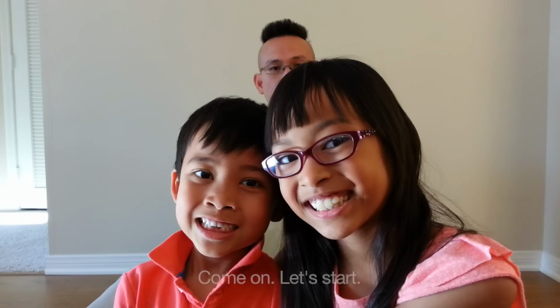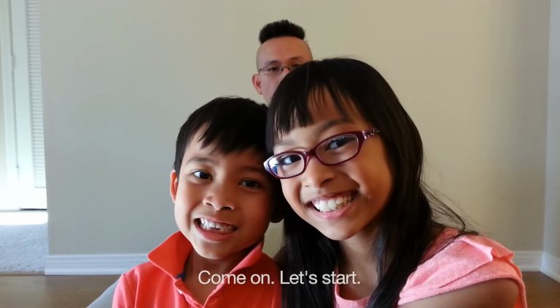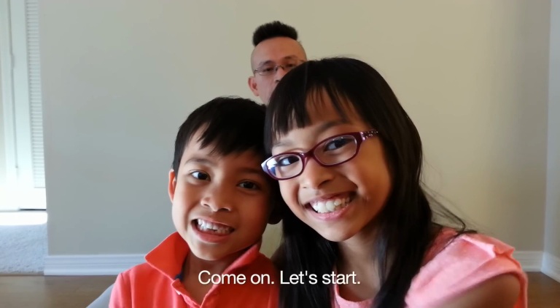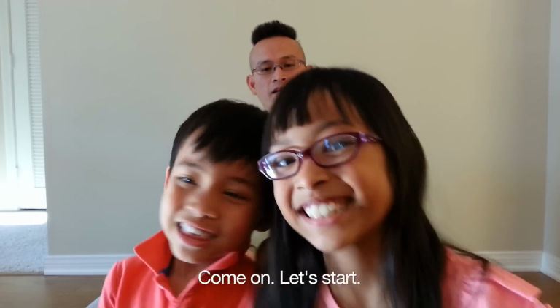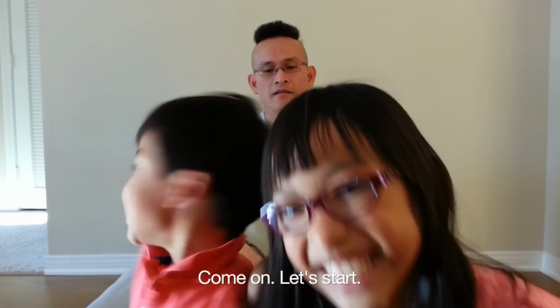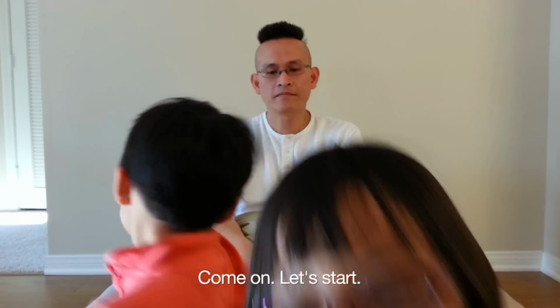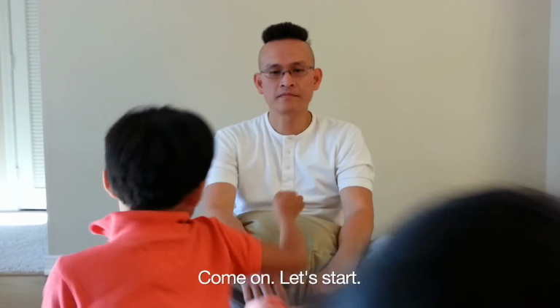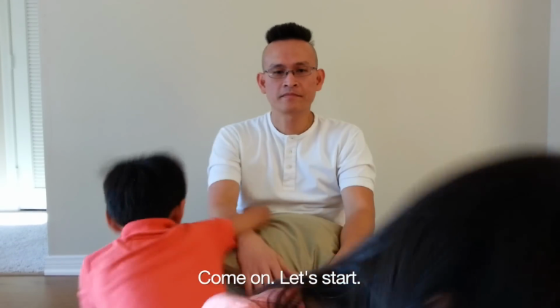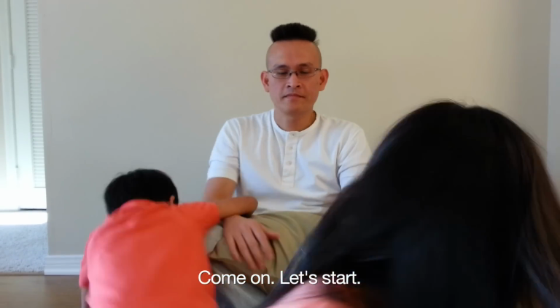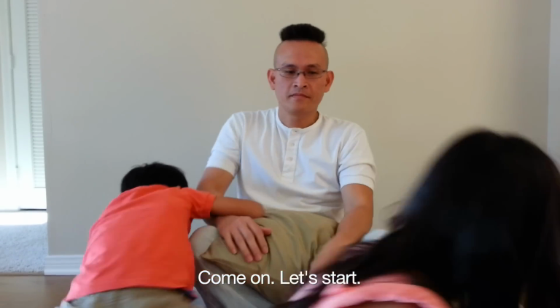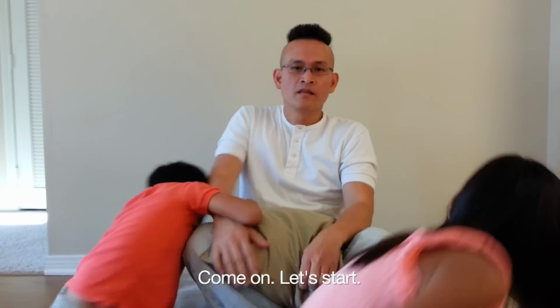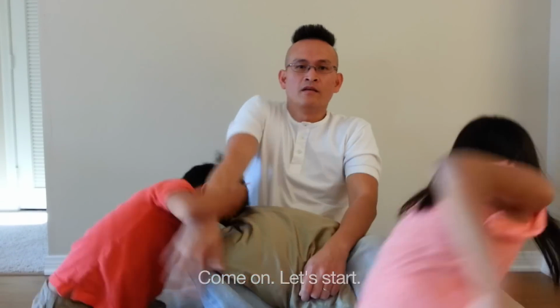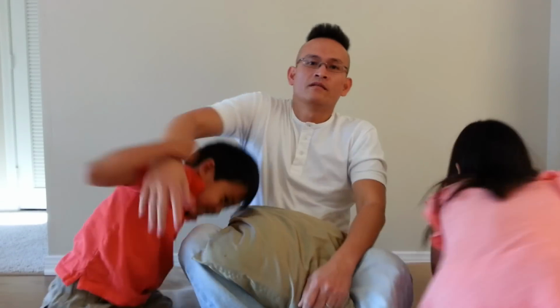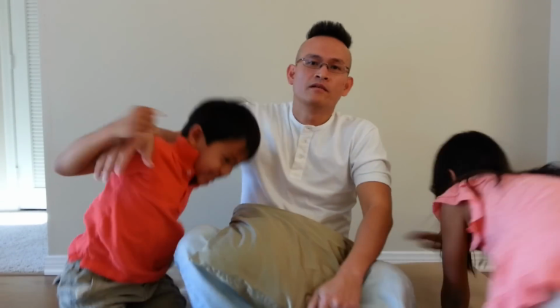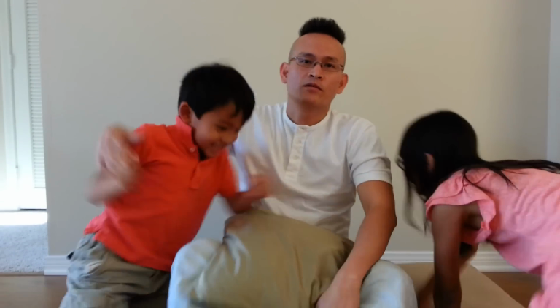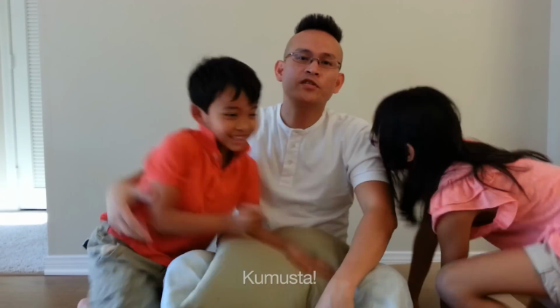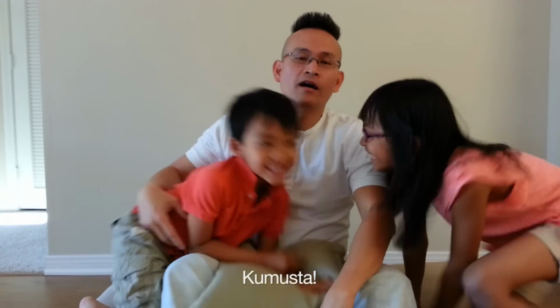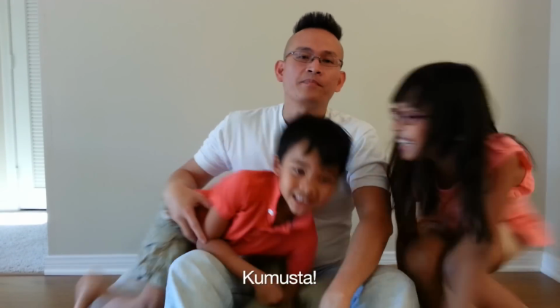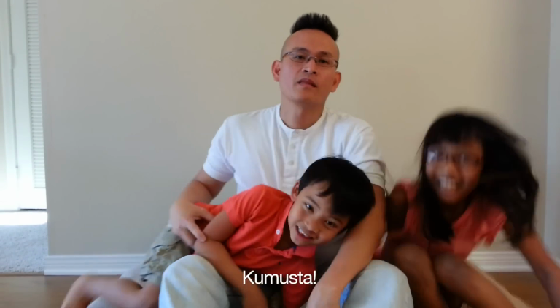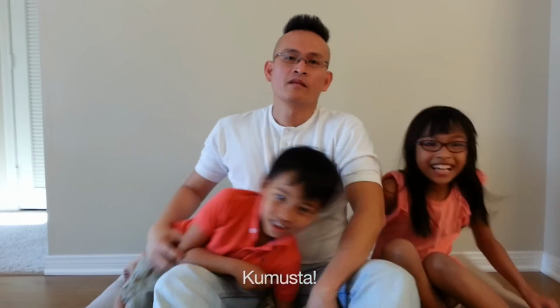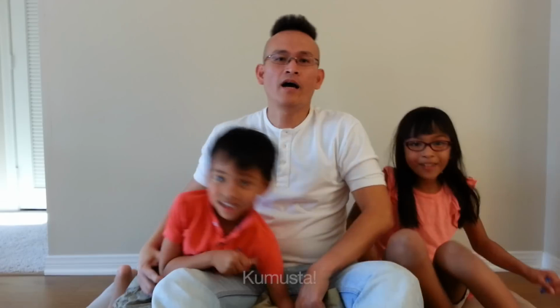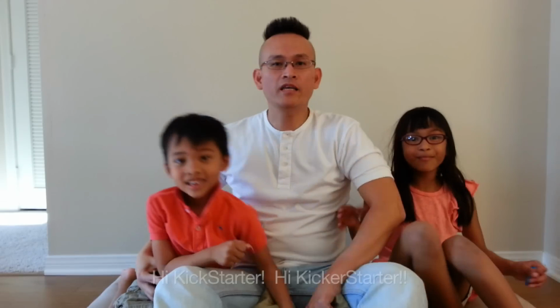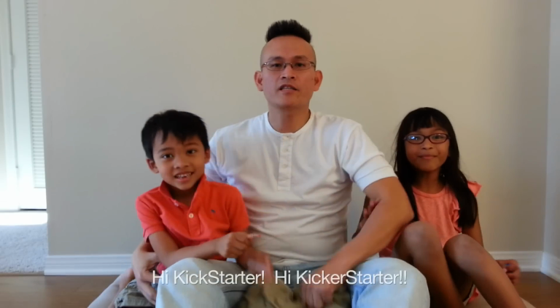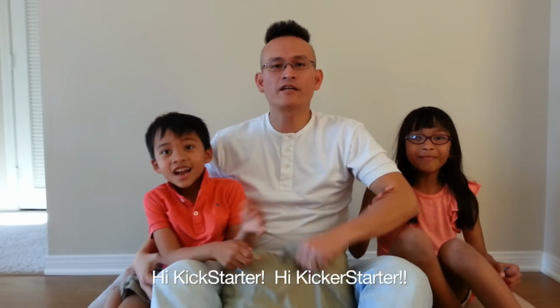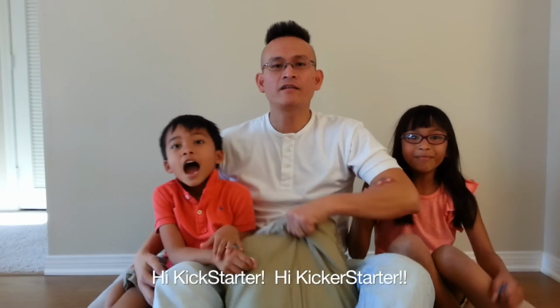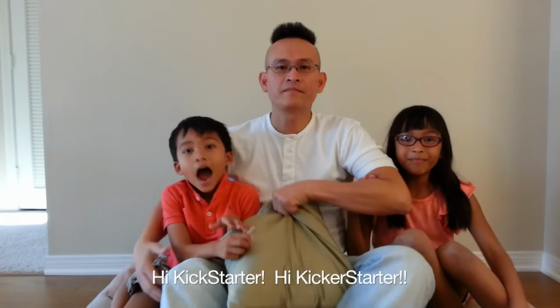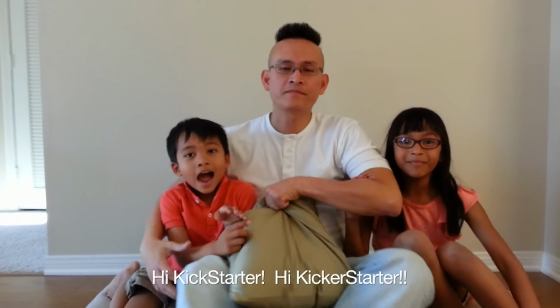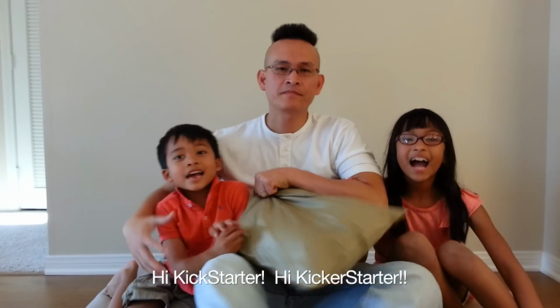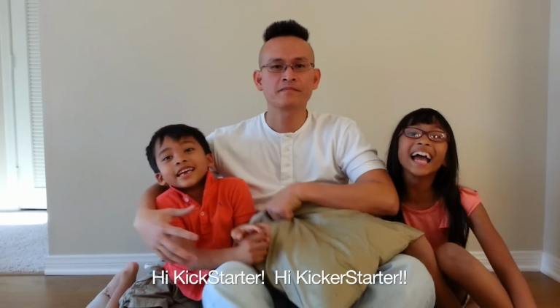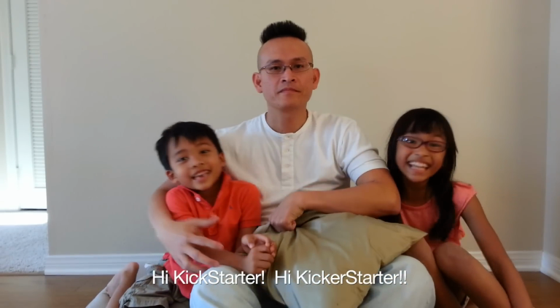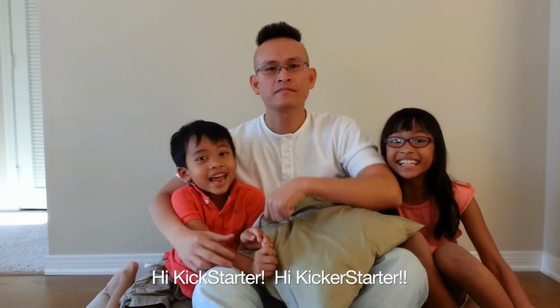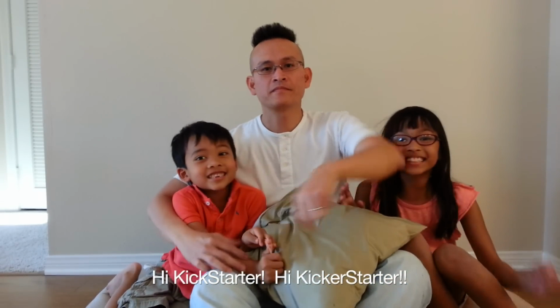Come on, let's start. How are you? Hi, Kickstarter! Hi, Kickstarter!